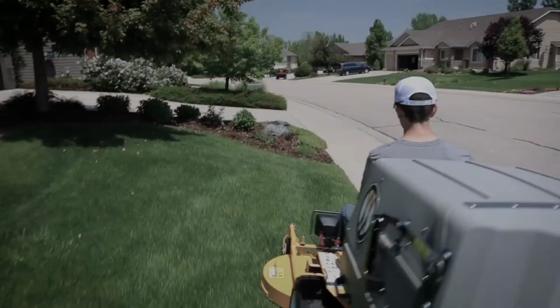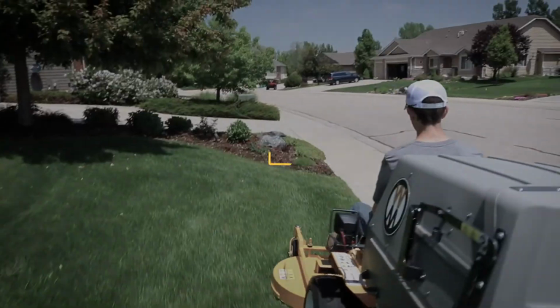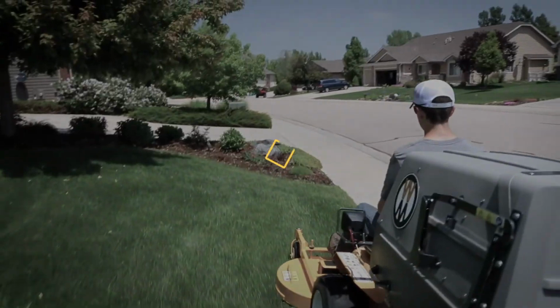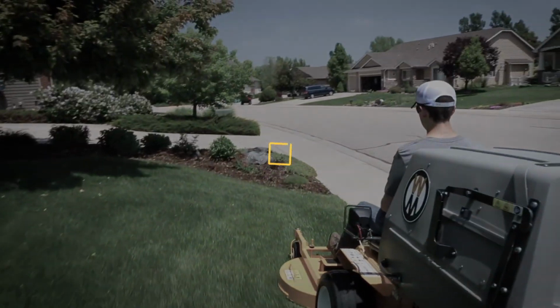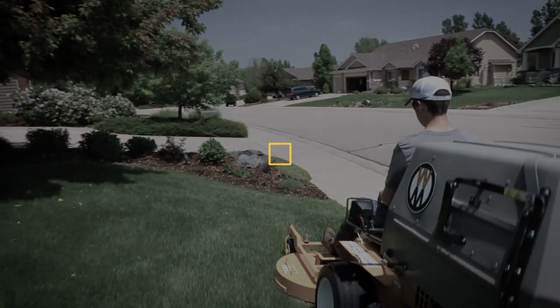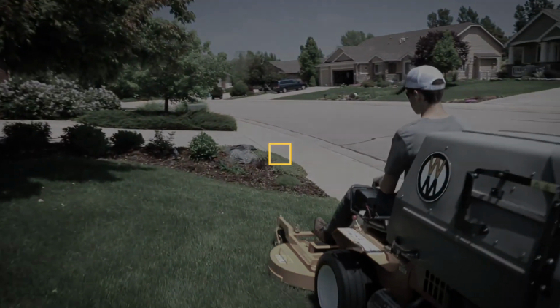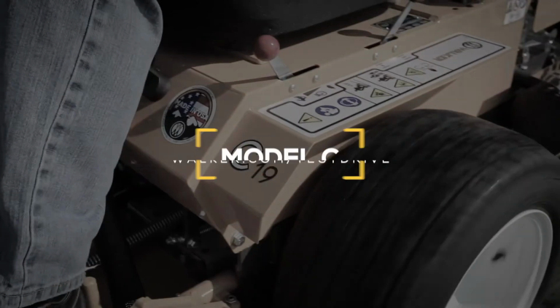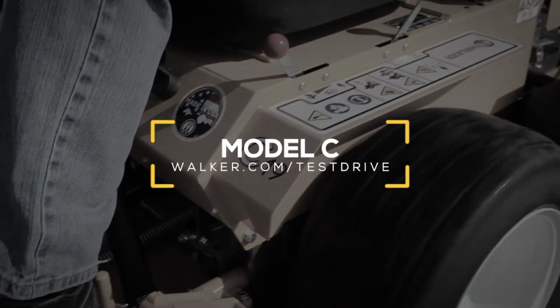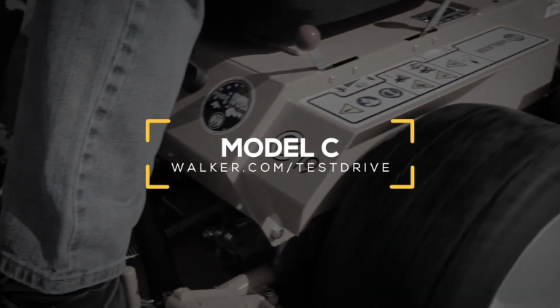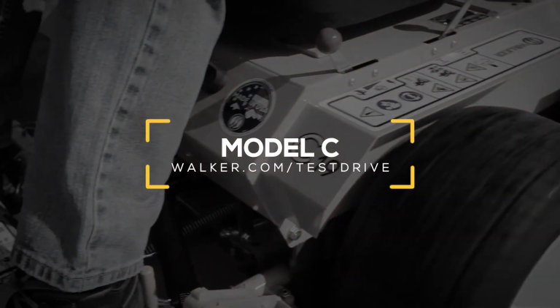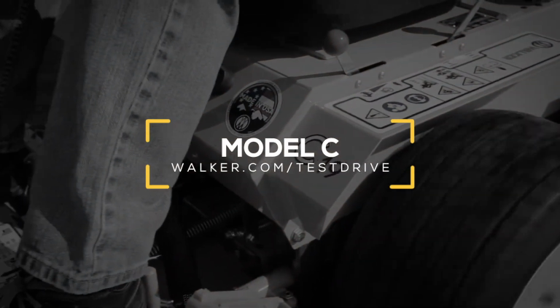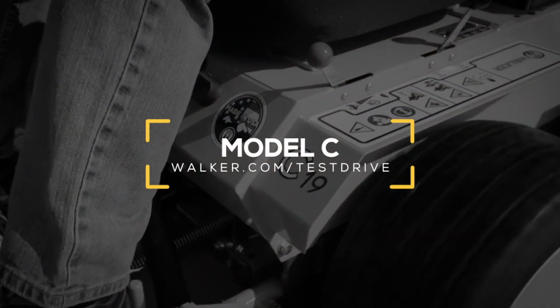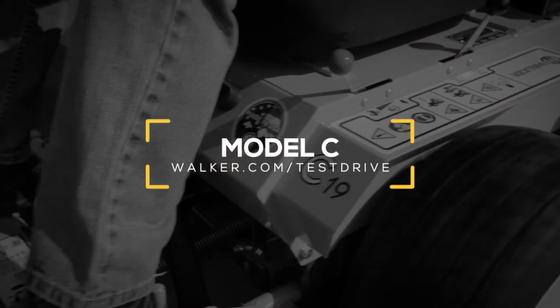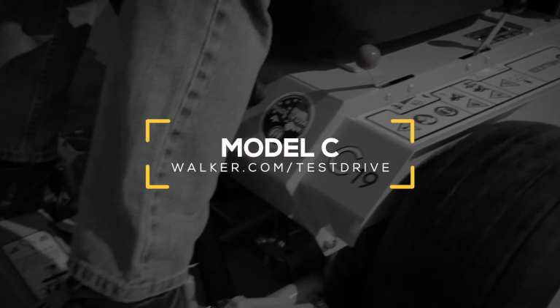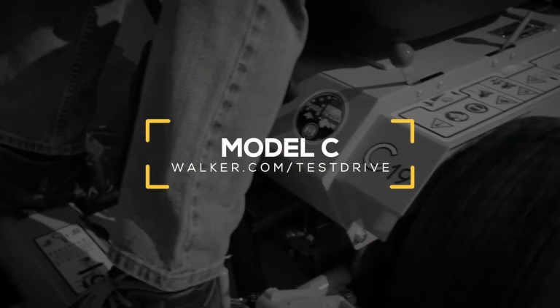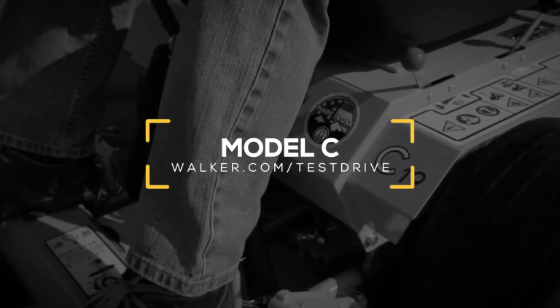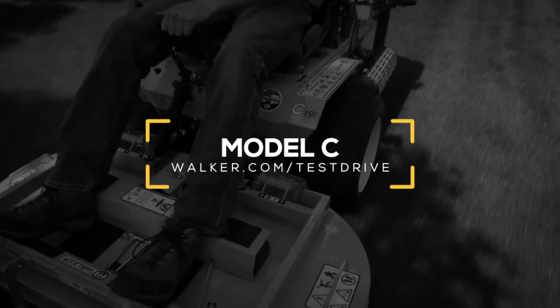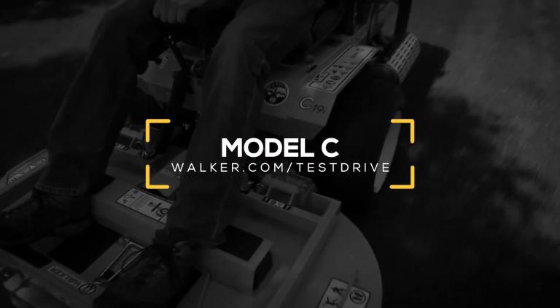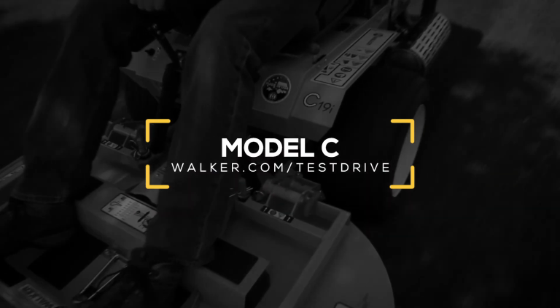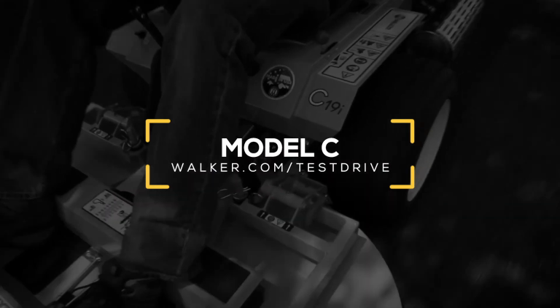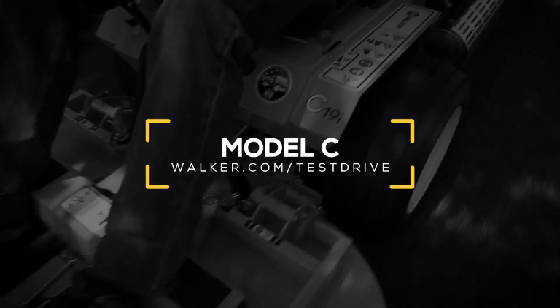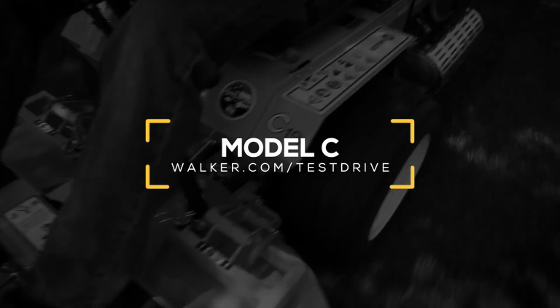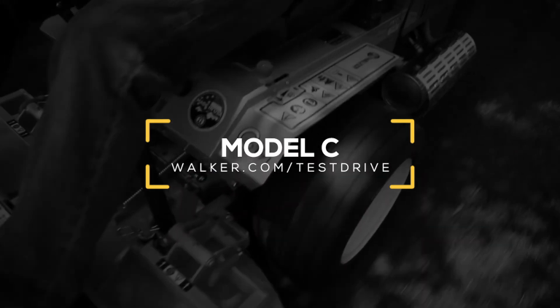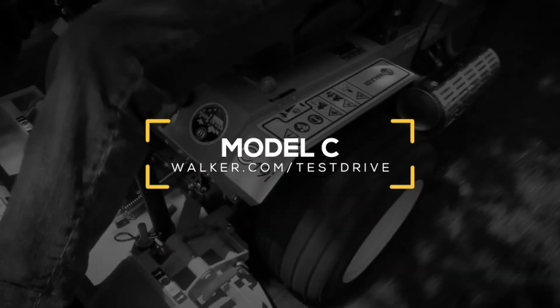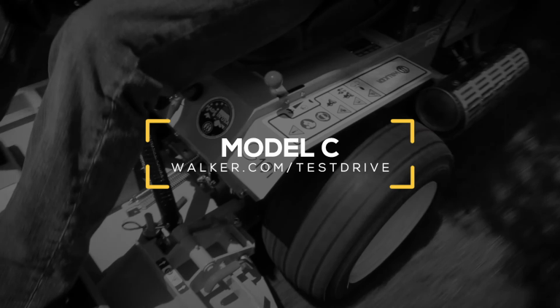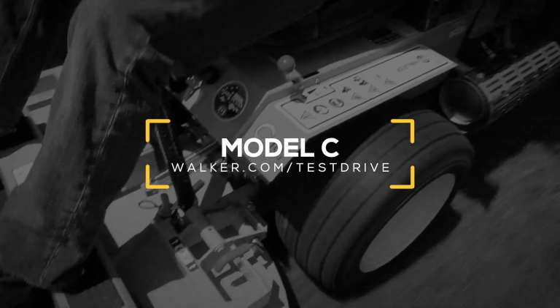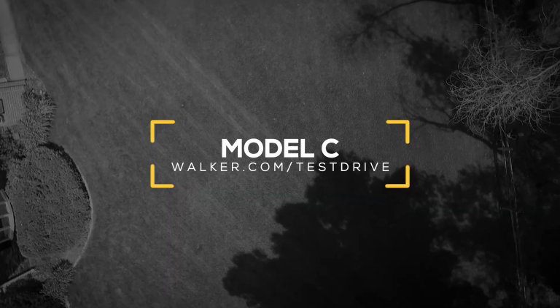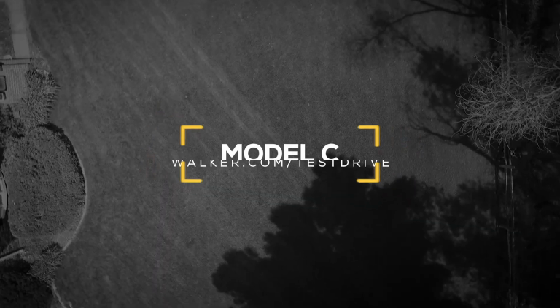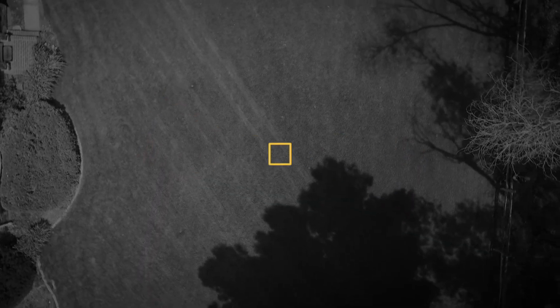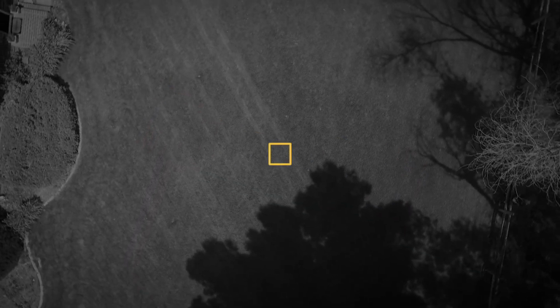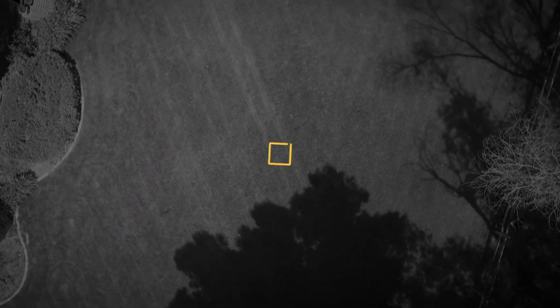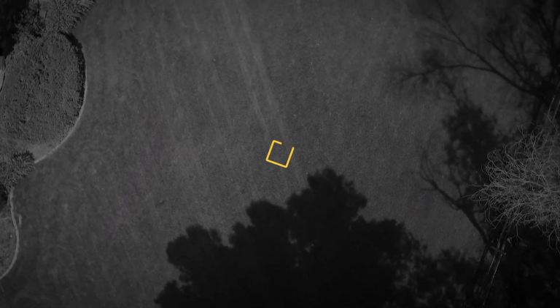Schedule a no-obligation demonstration today to try a C19 or C19i on your lawn.